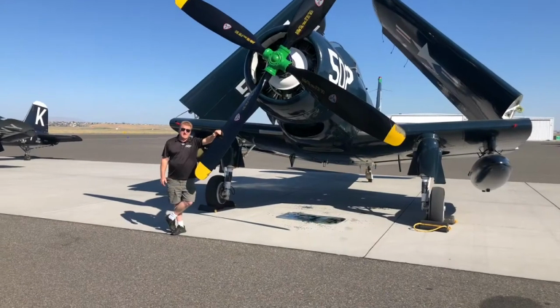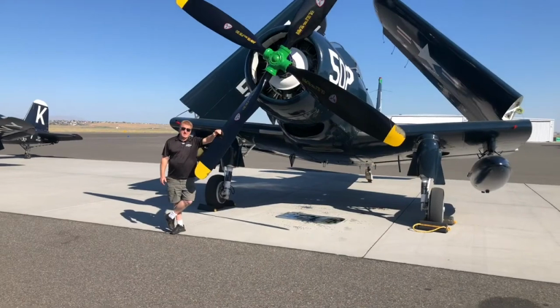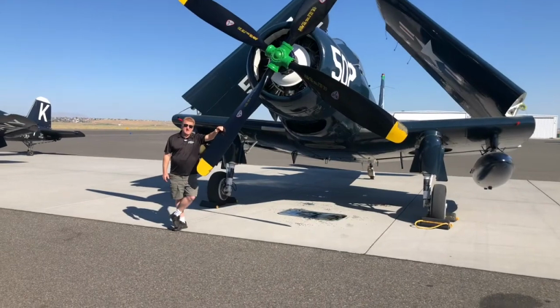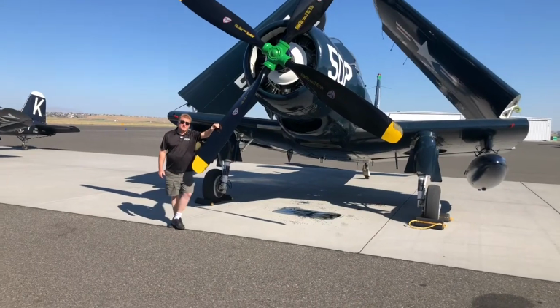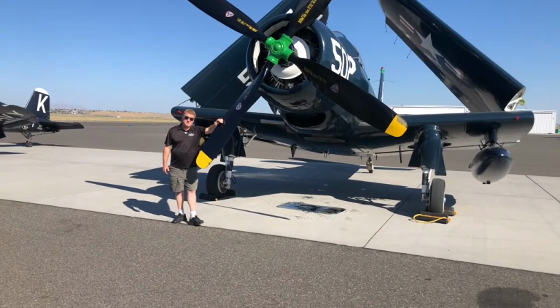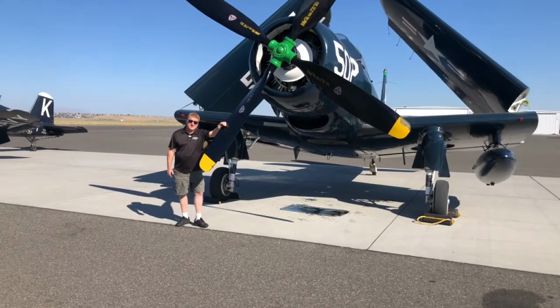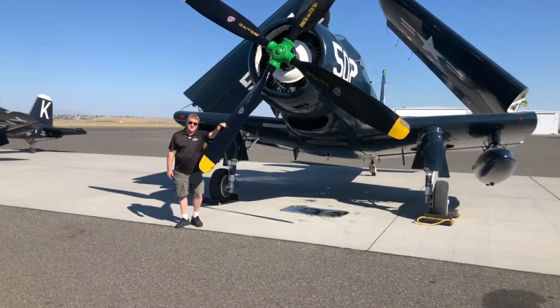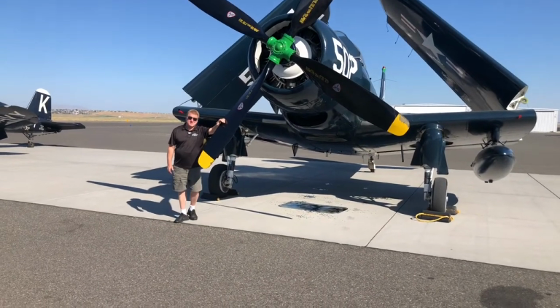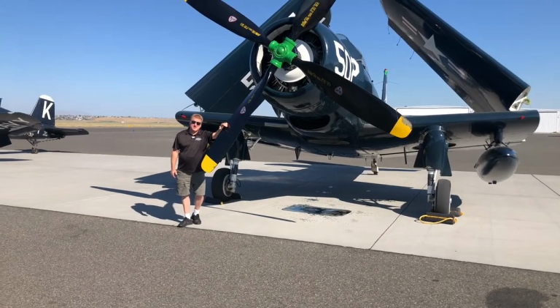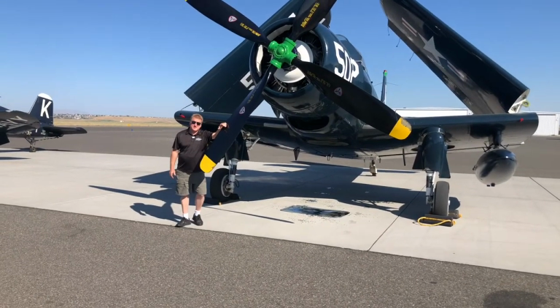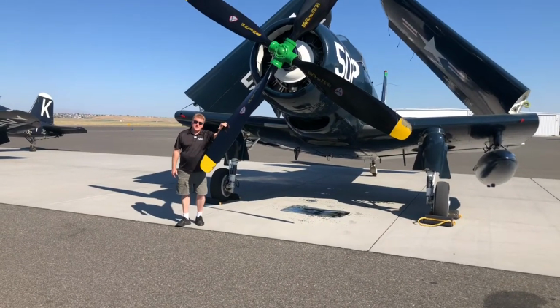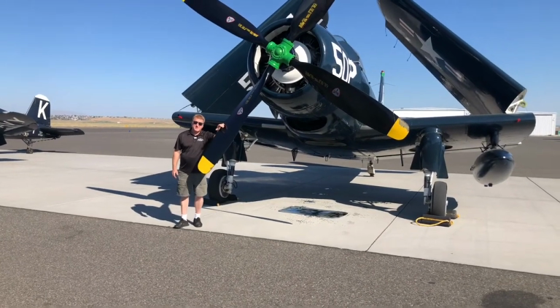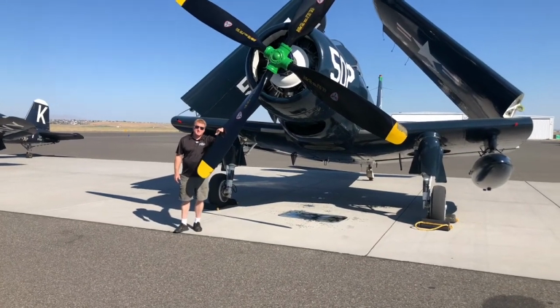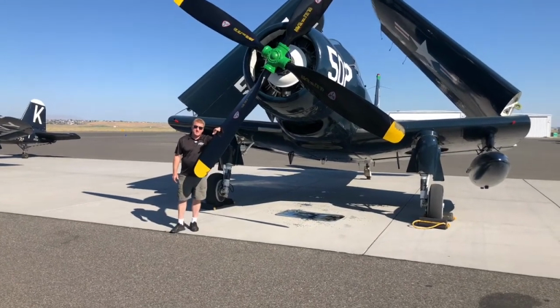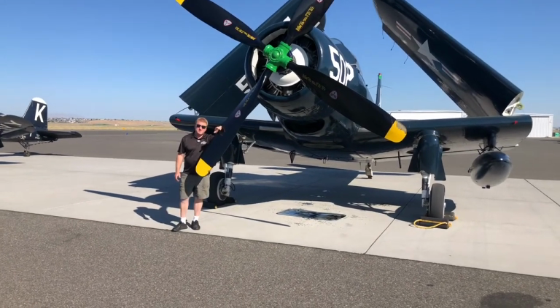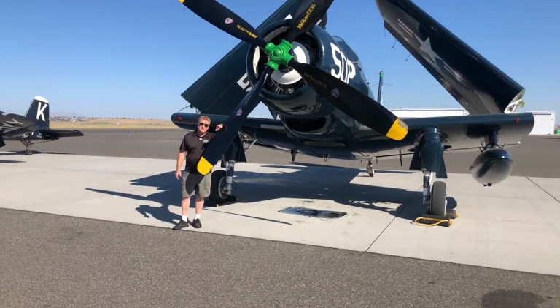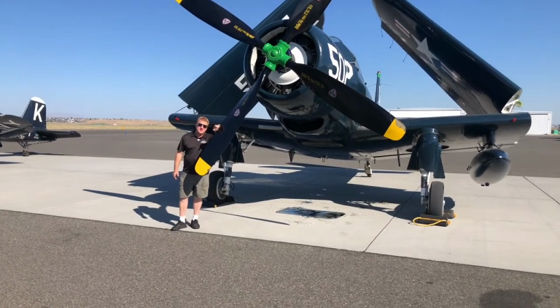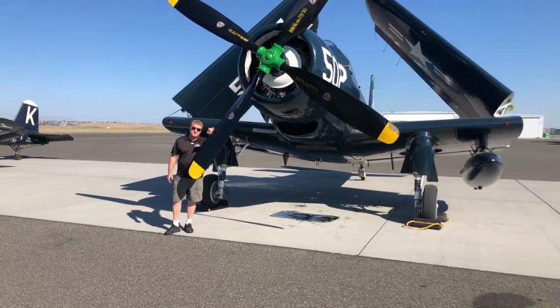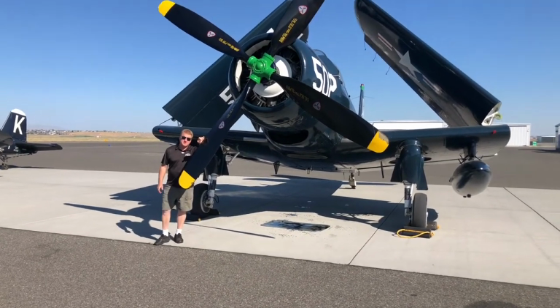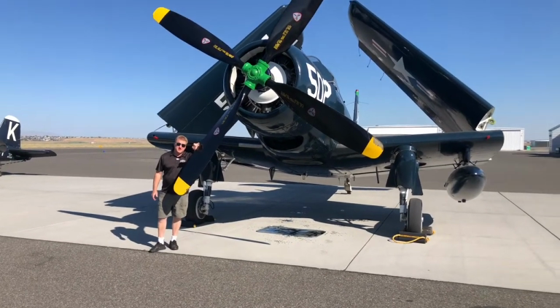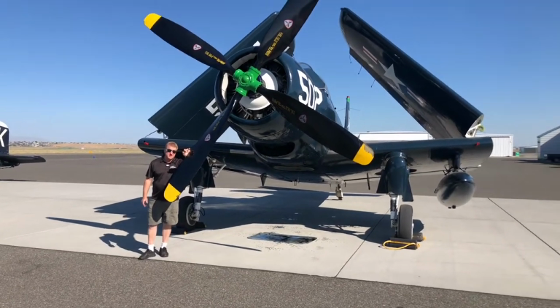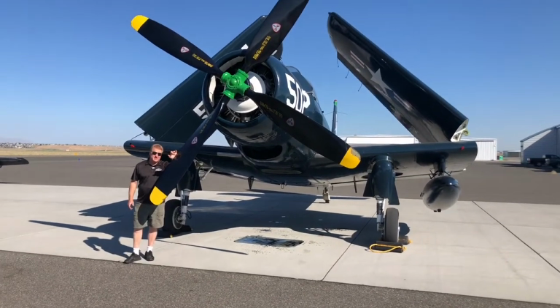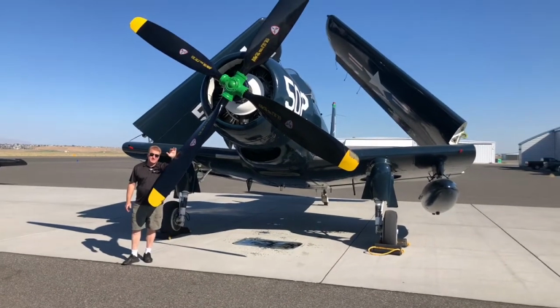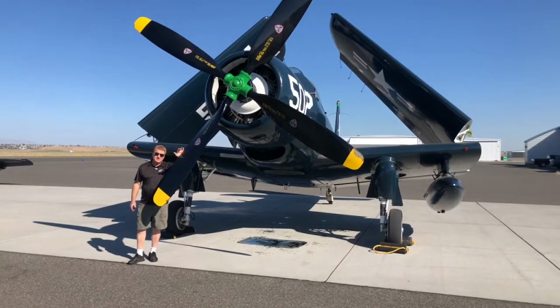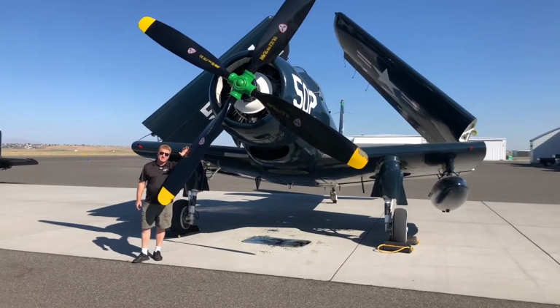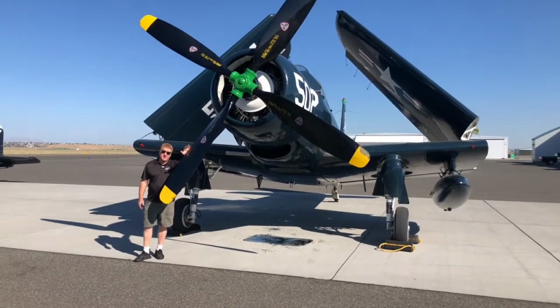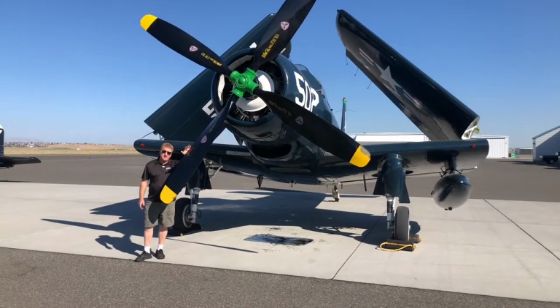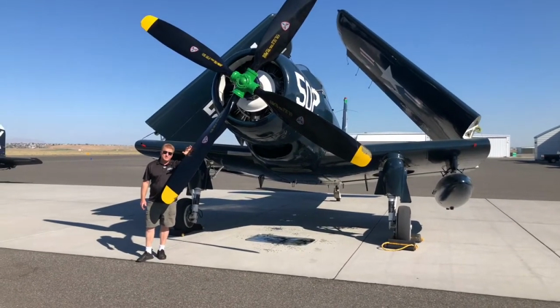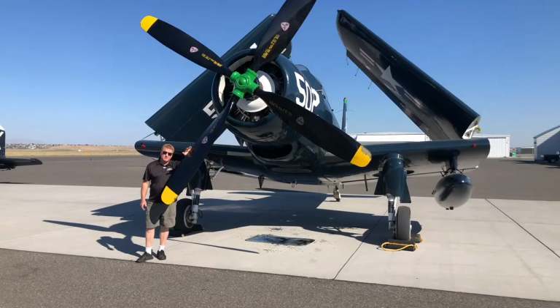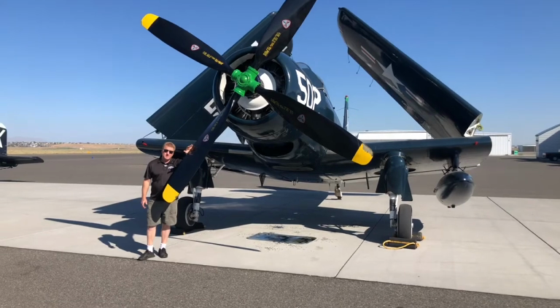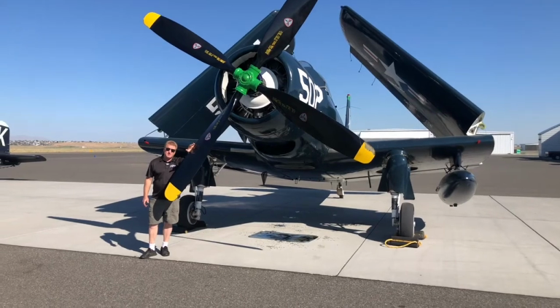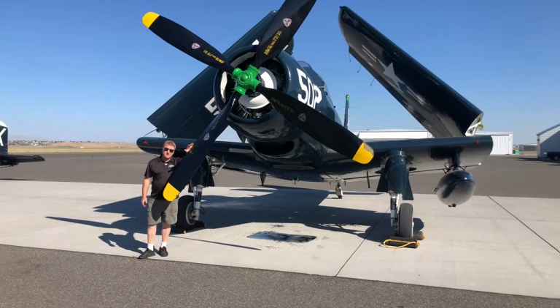Hi, I'm Jim Martinelli from the Ericsson Aircraft Collection in Madras, Oregon, and this is our AD-4 Skyraider.